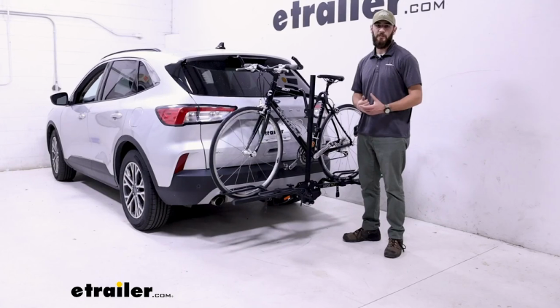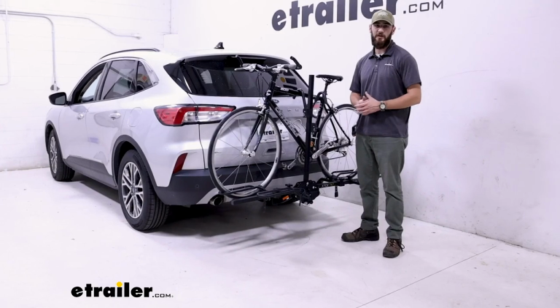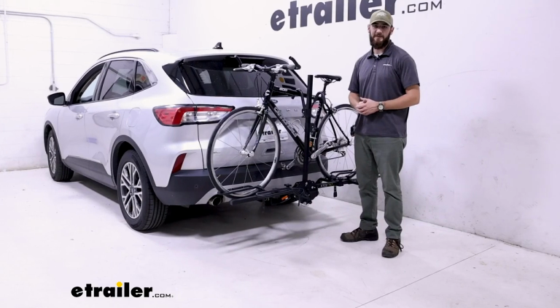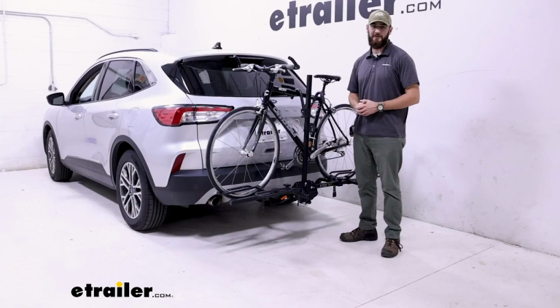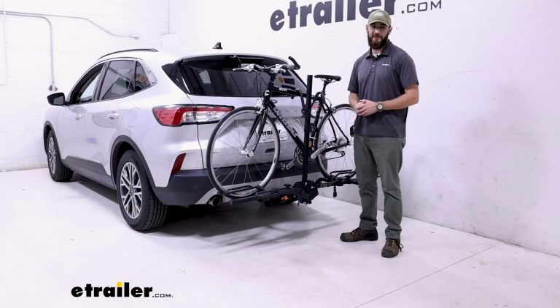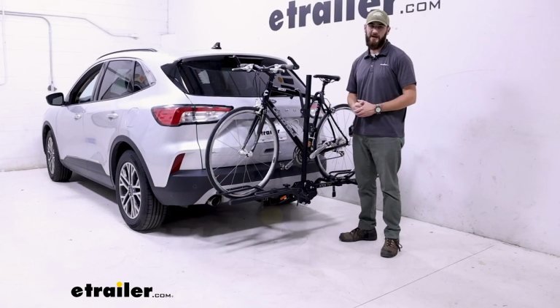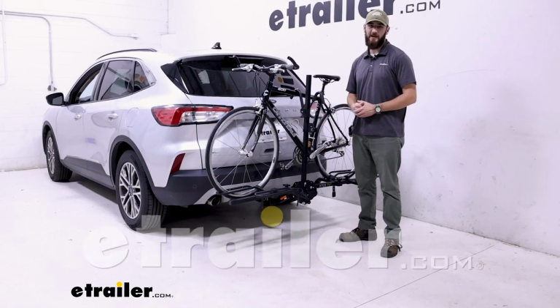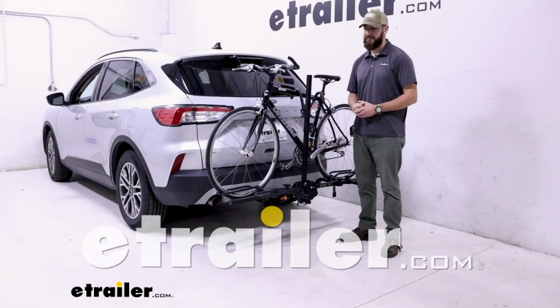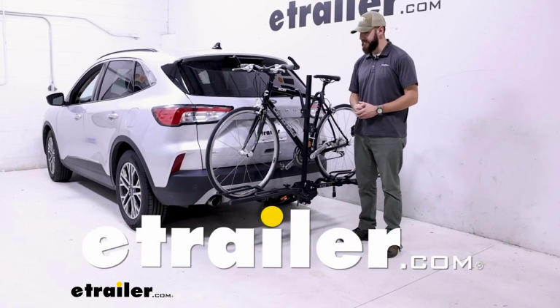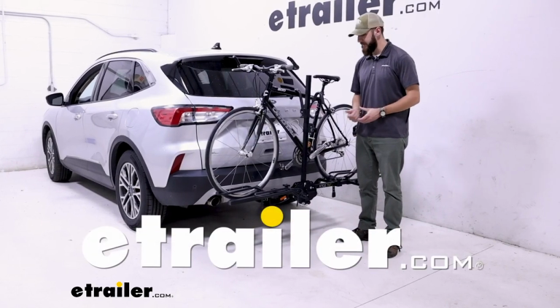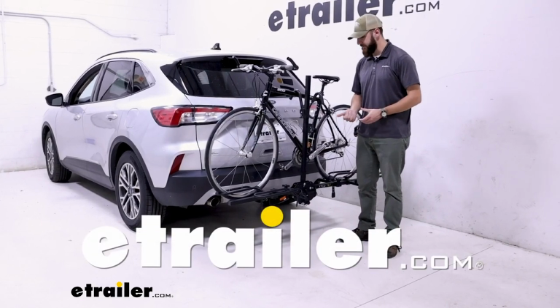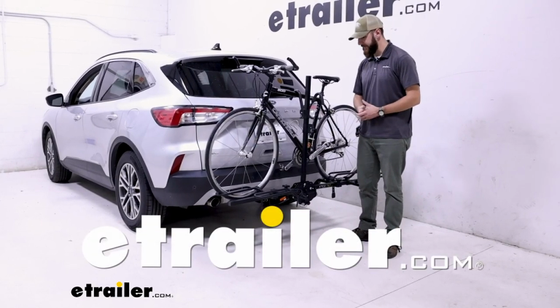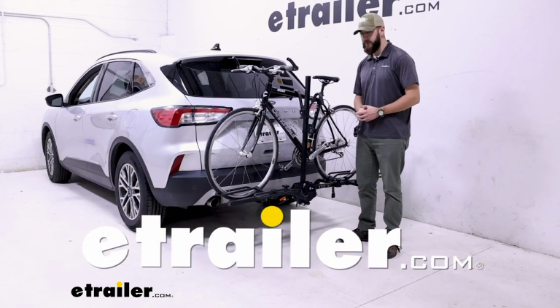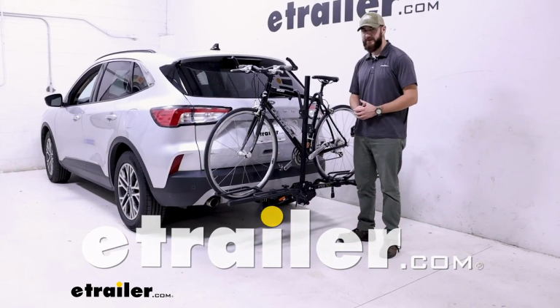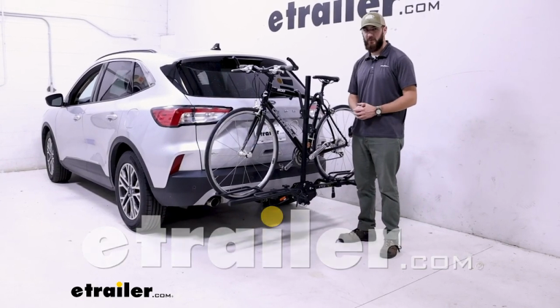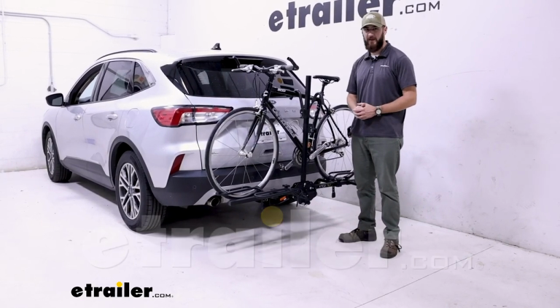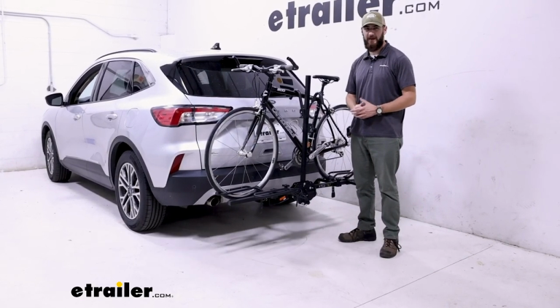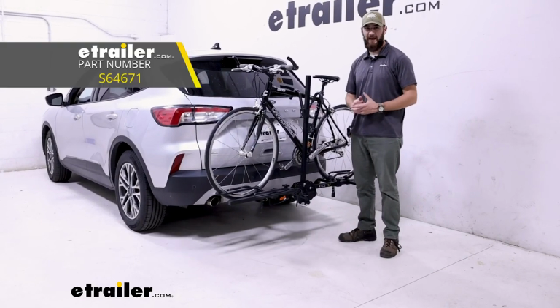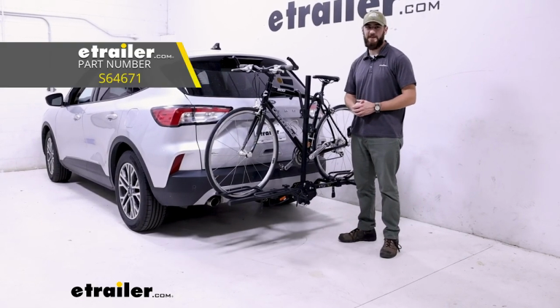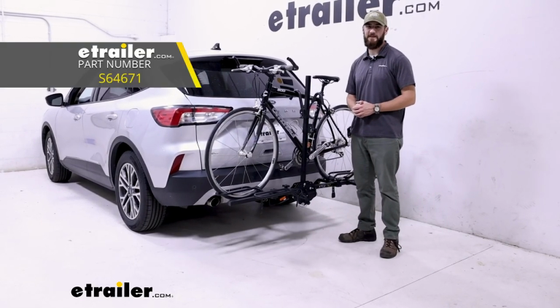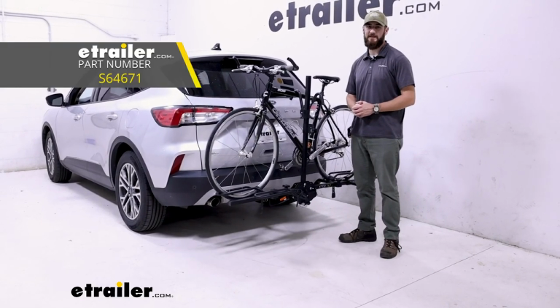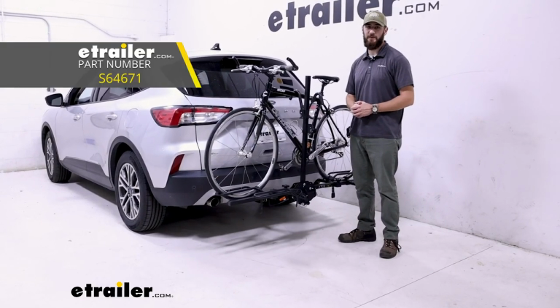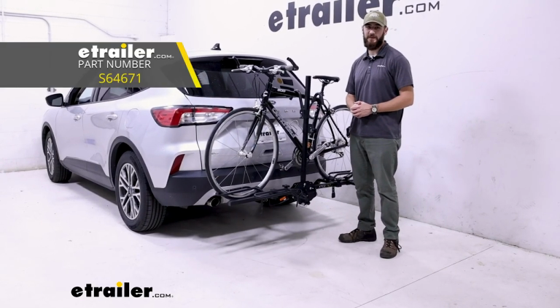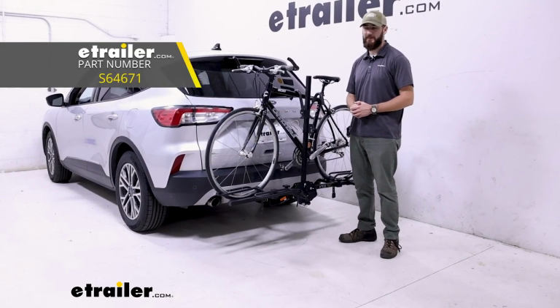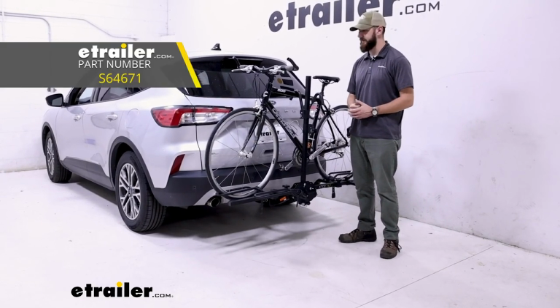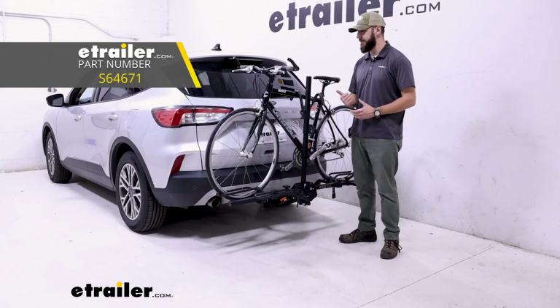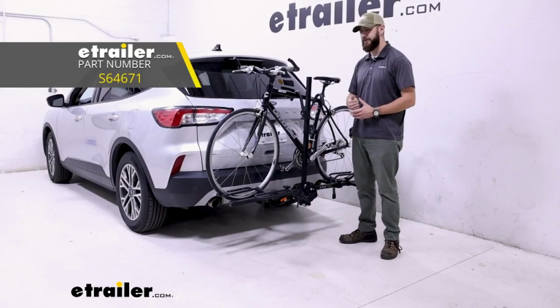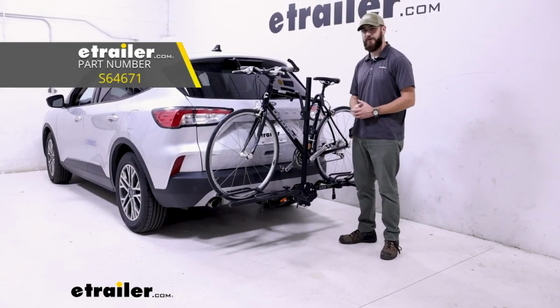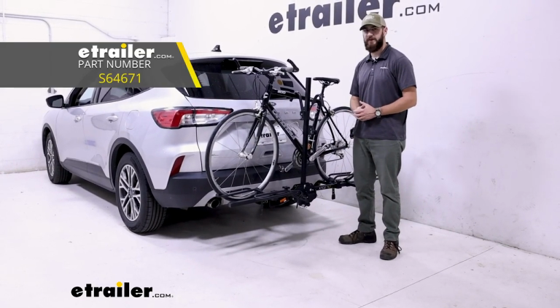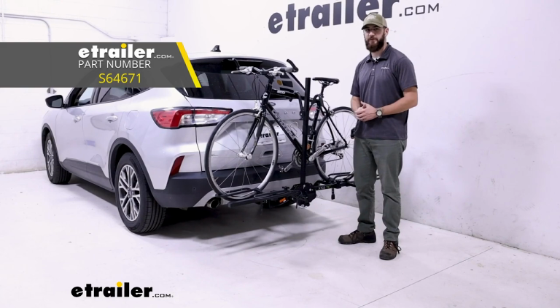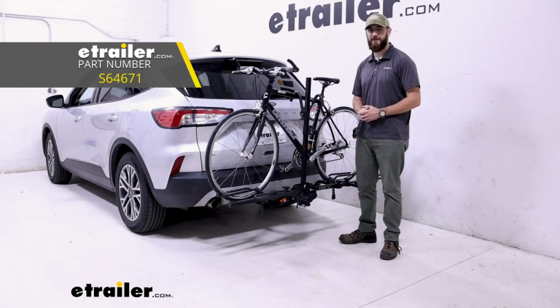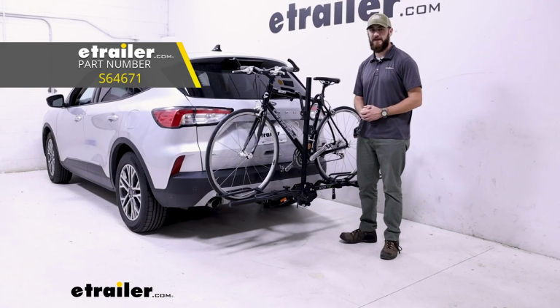Welcome to eTrailer.com. Today, we're taking a look at the Swagman XTC2 Tilt here on a 2020 Ford Escape.